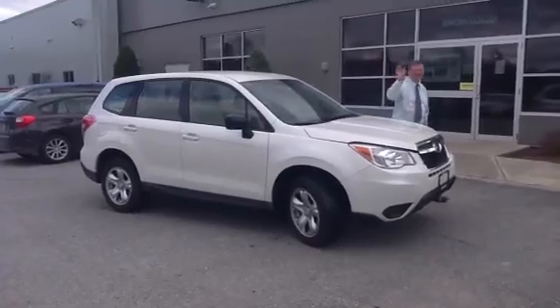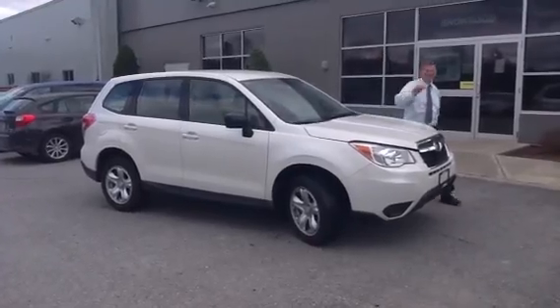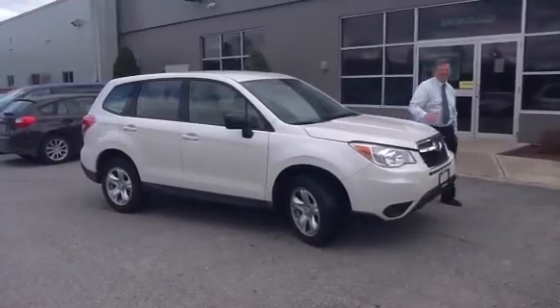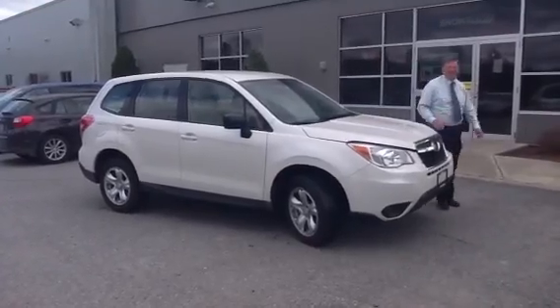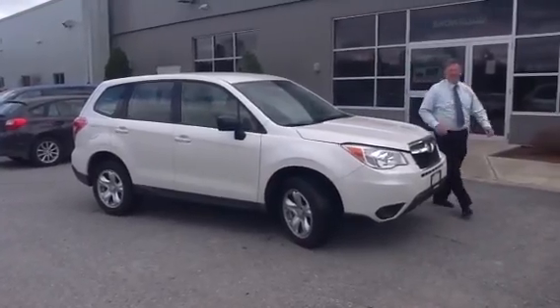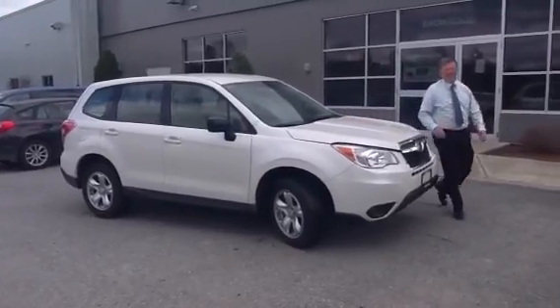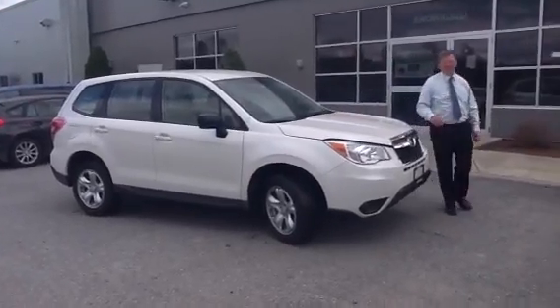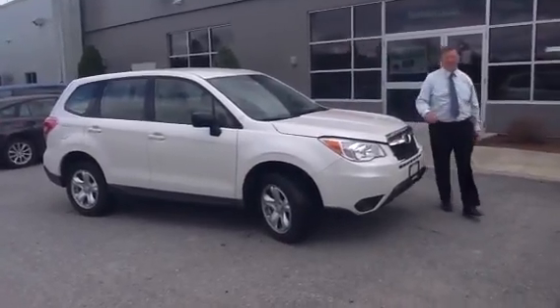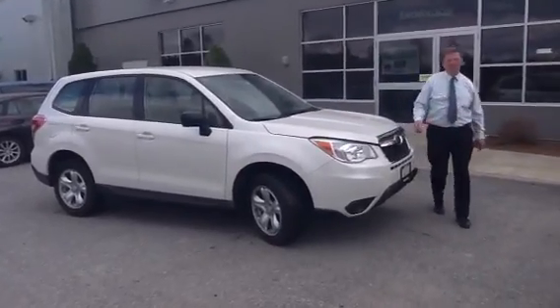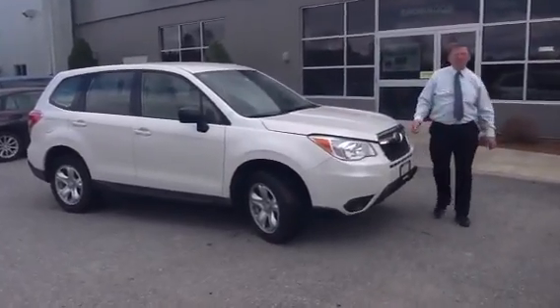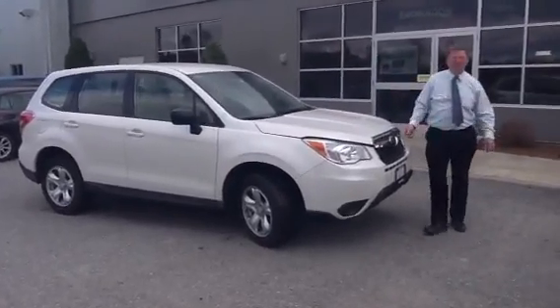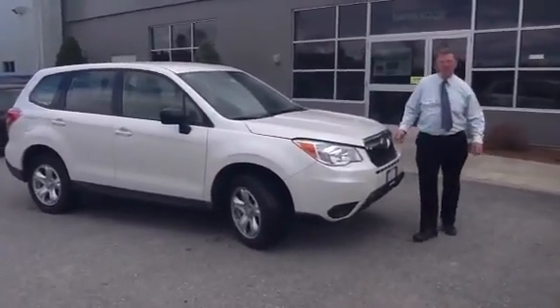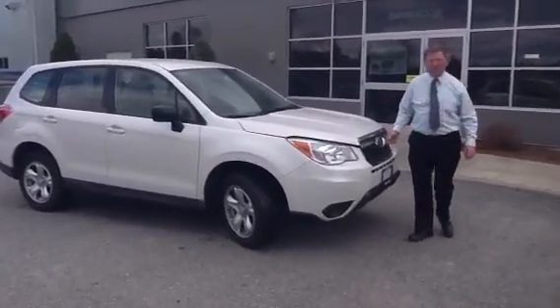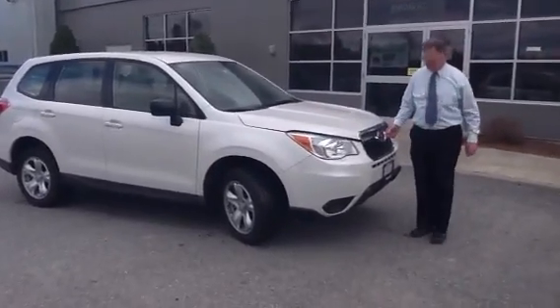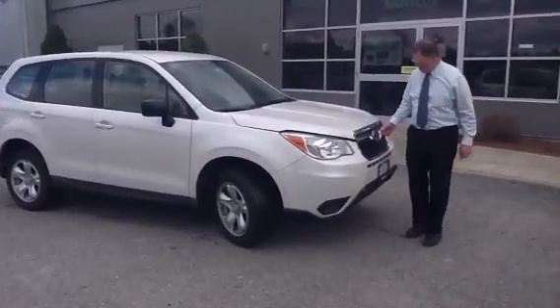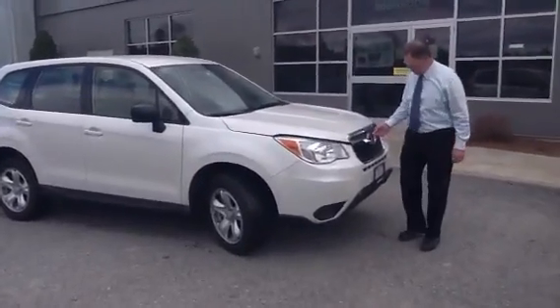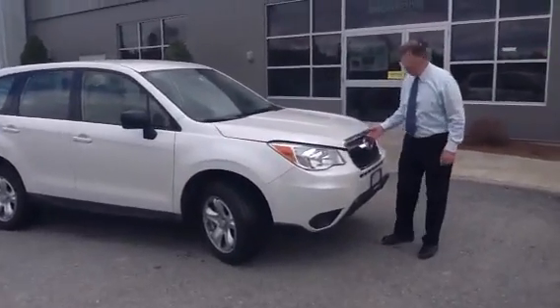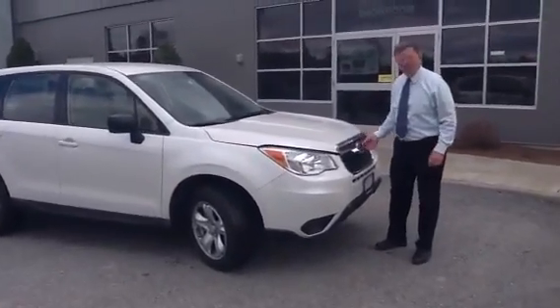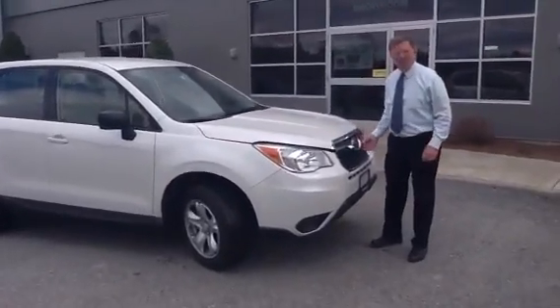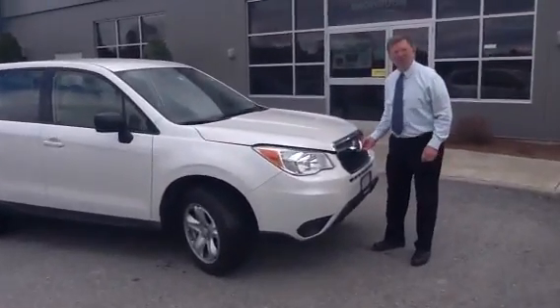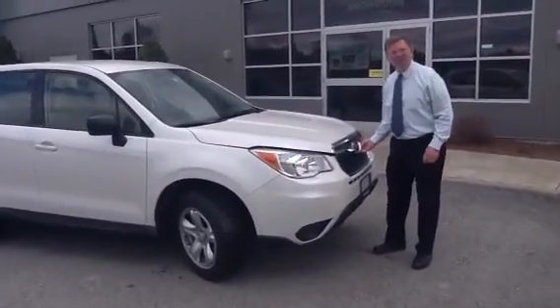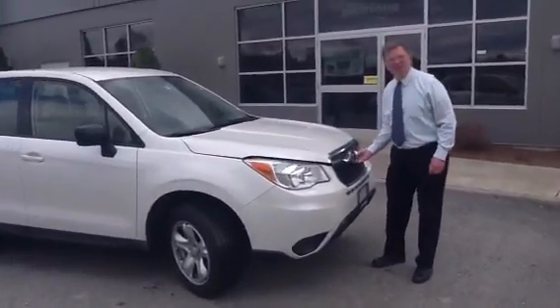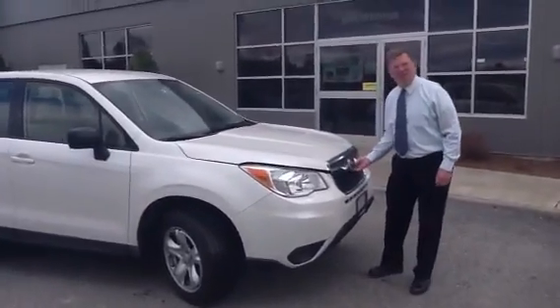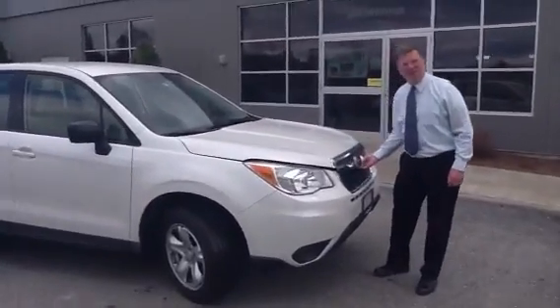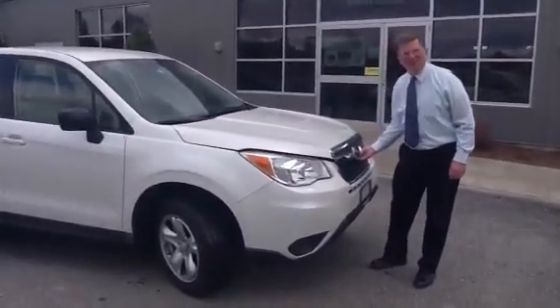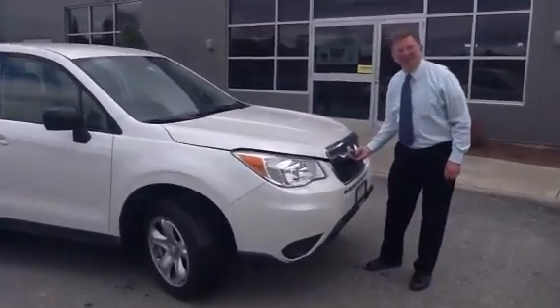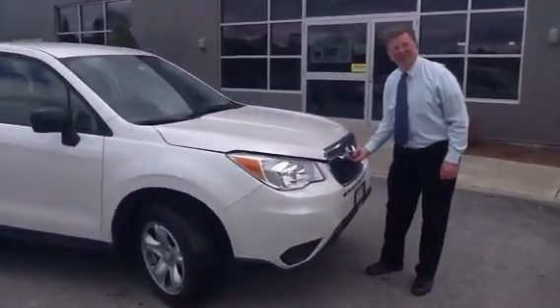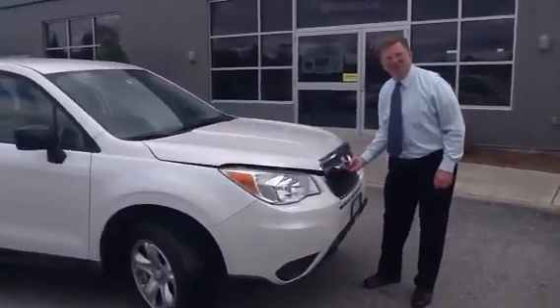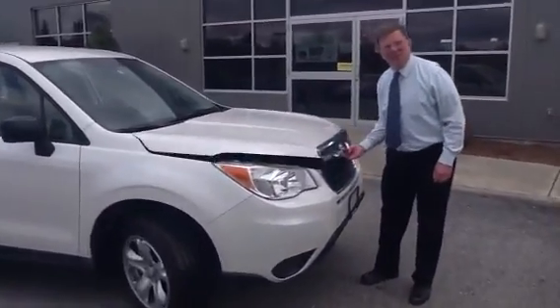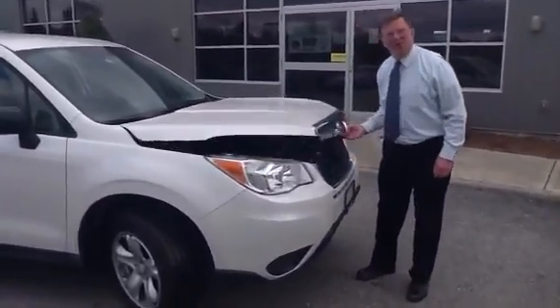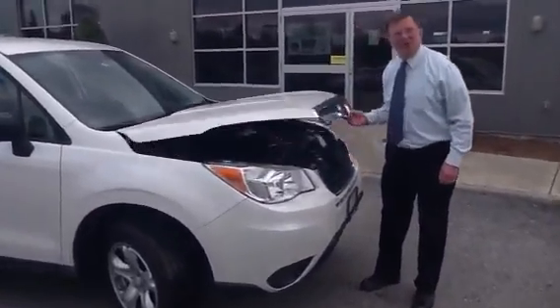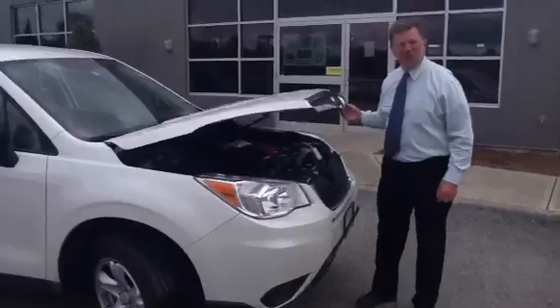Hi Betty, Jeff Moser with Twin City Subaru. I'm here to show you the 2014 Subaru Forester.